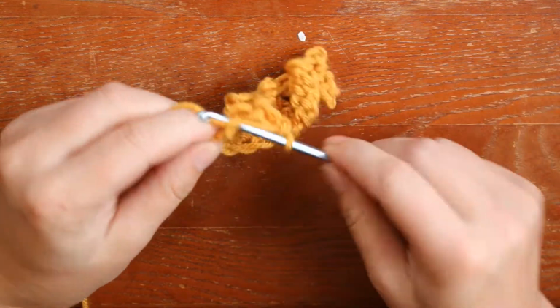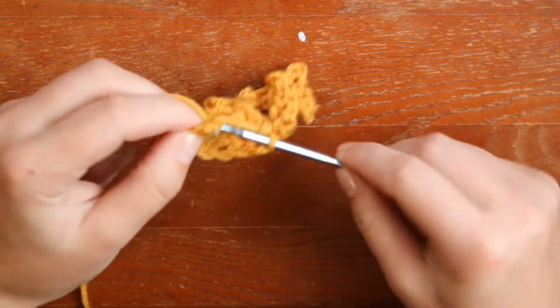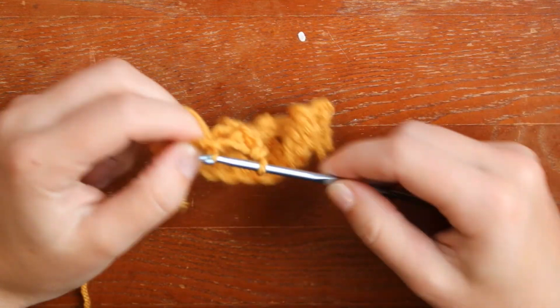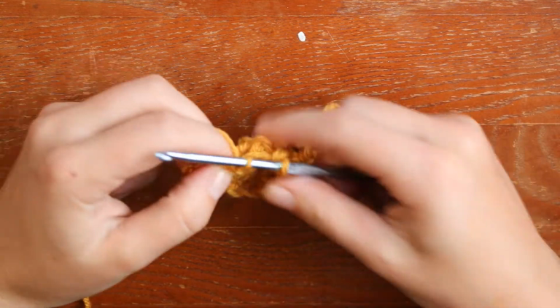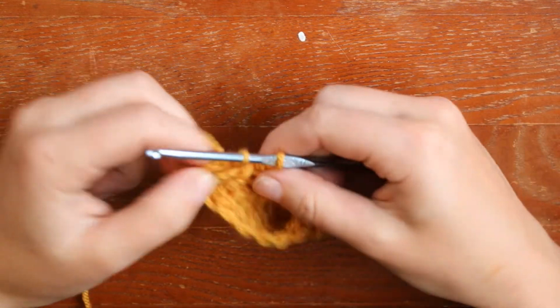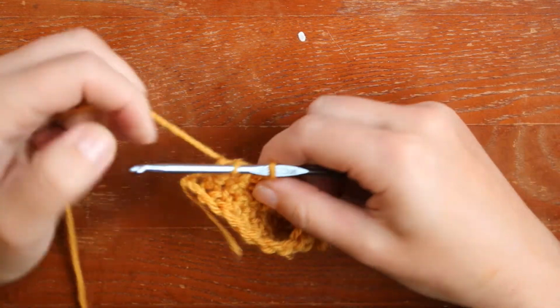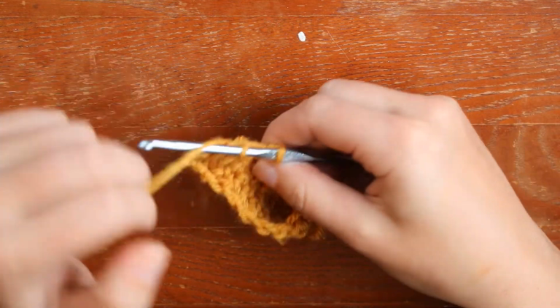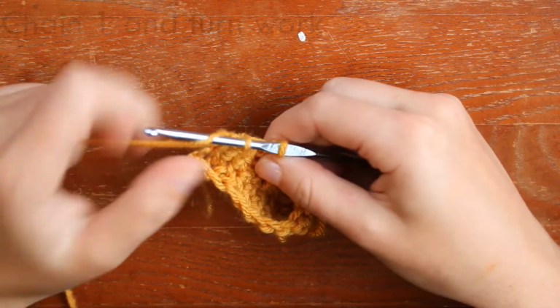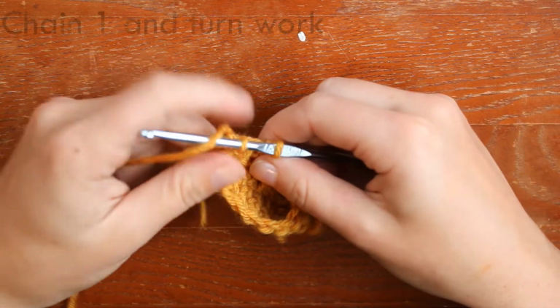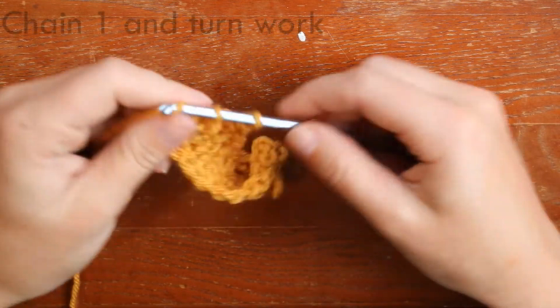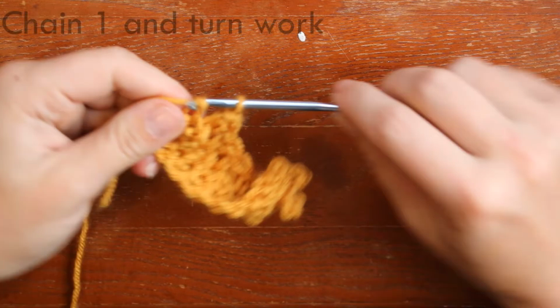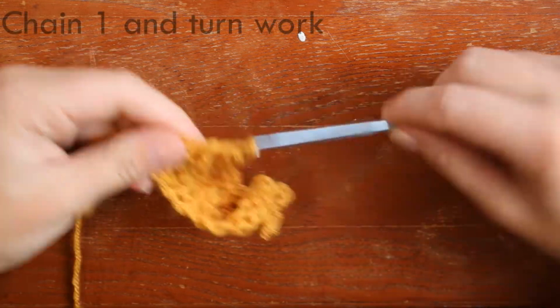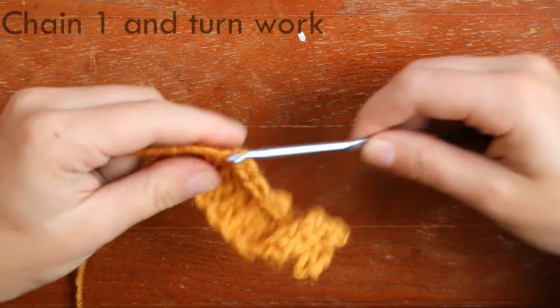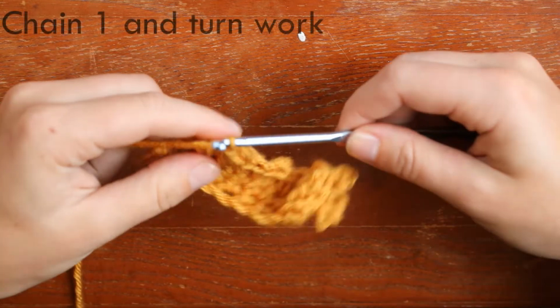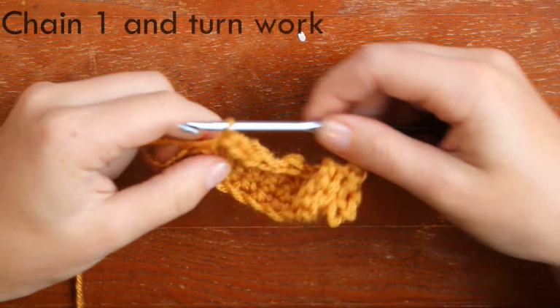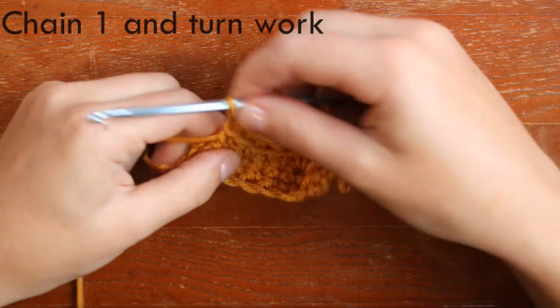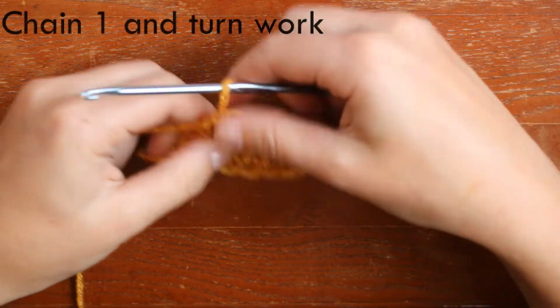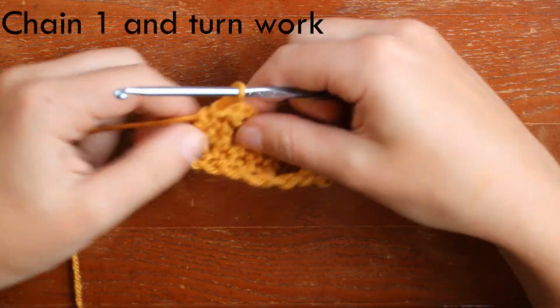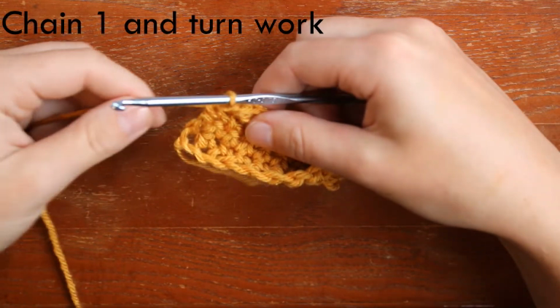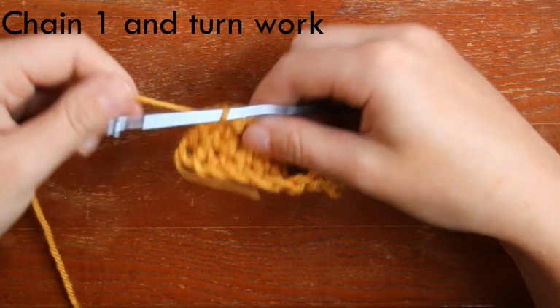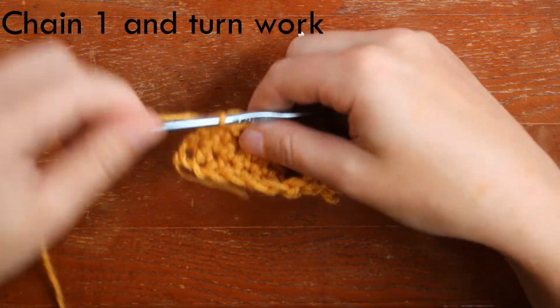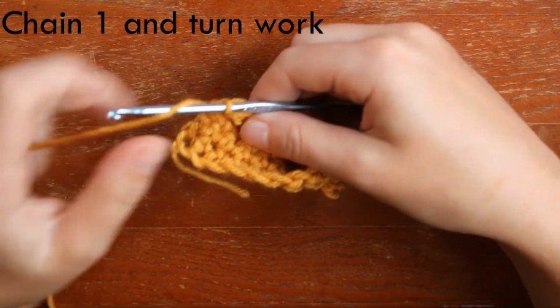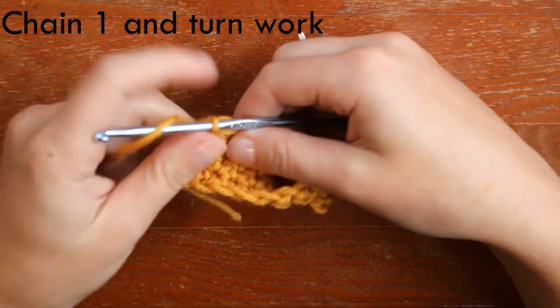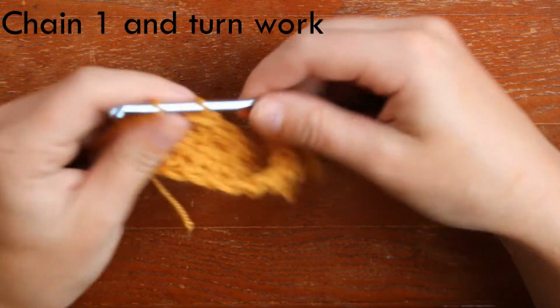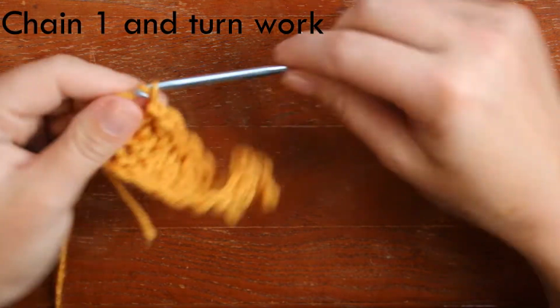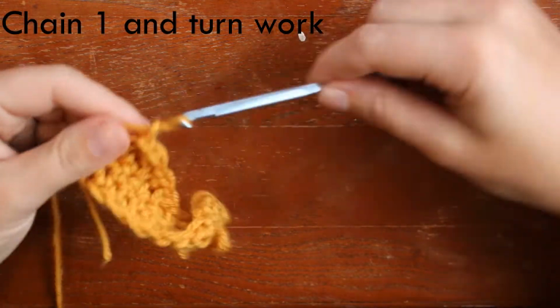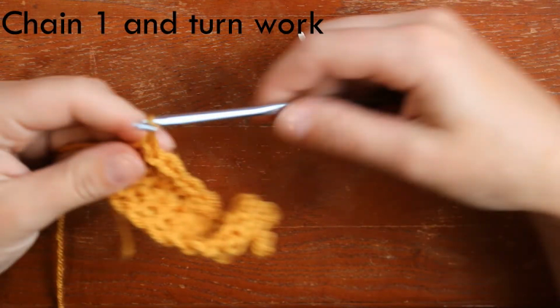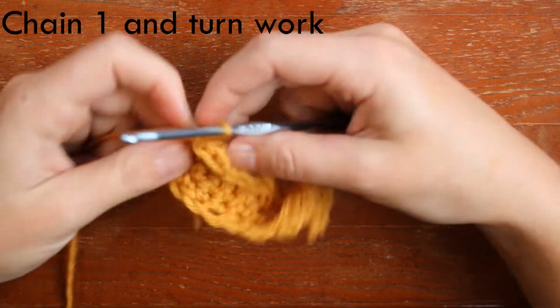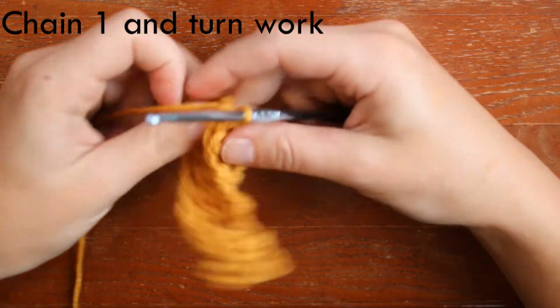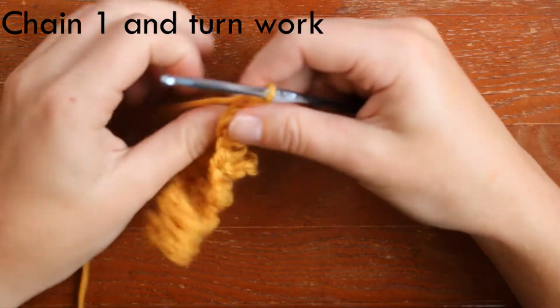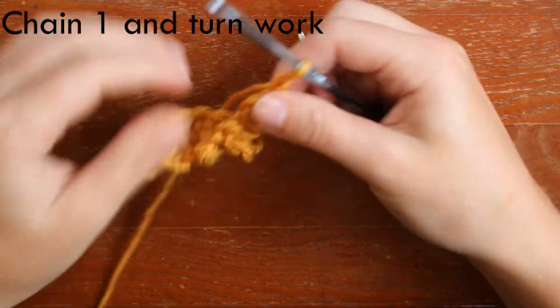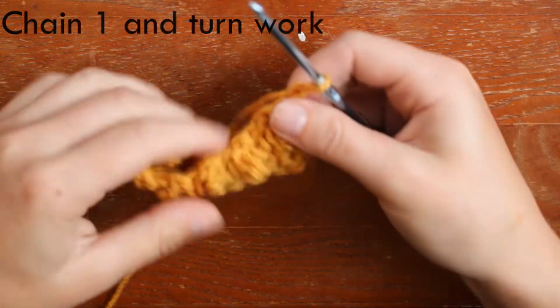Once you've made it to the end, you're going to chain one and turn your work, and now you can see the little puffs.